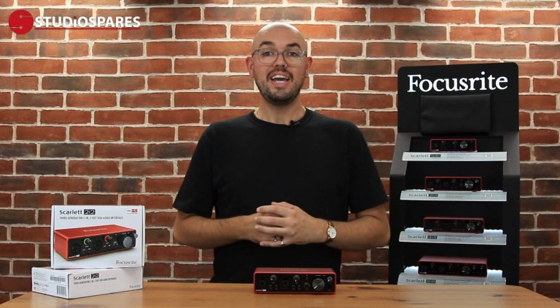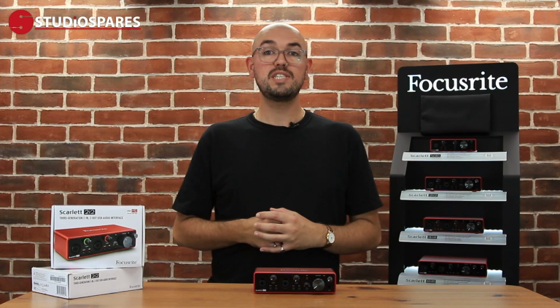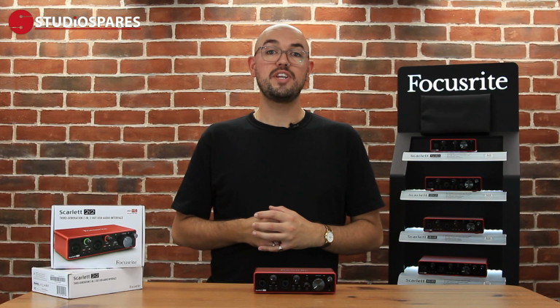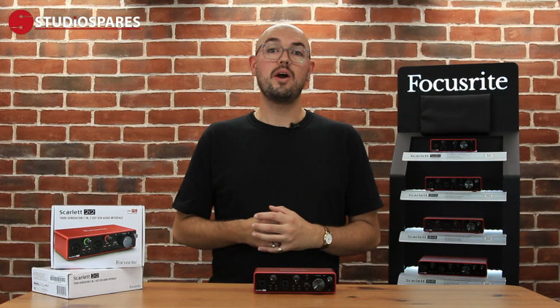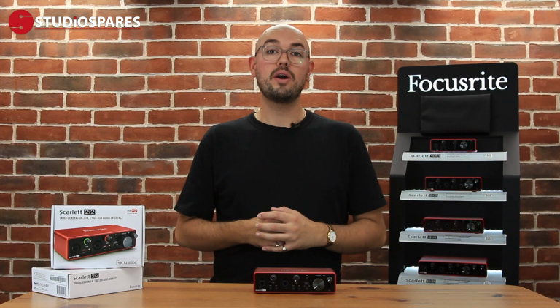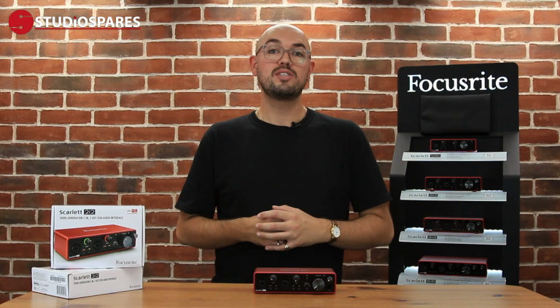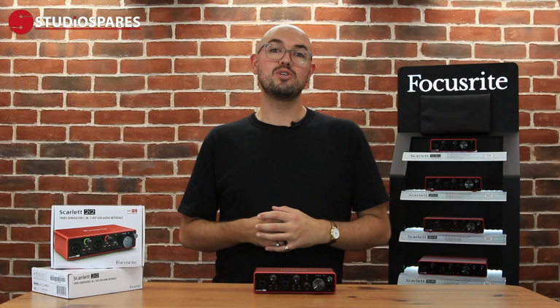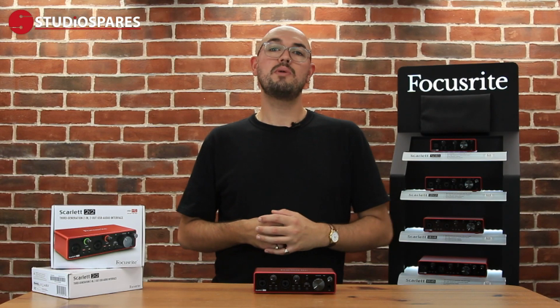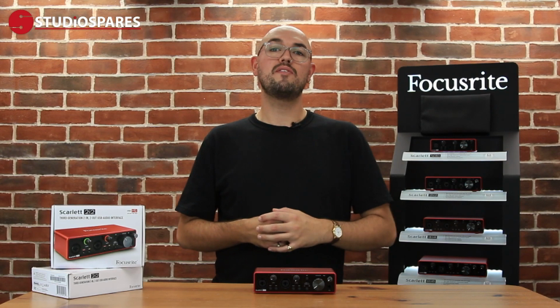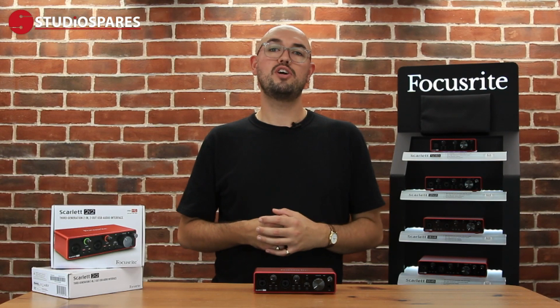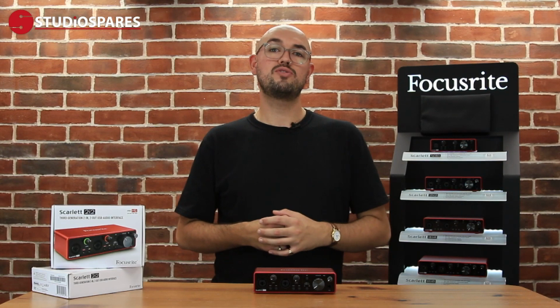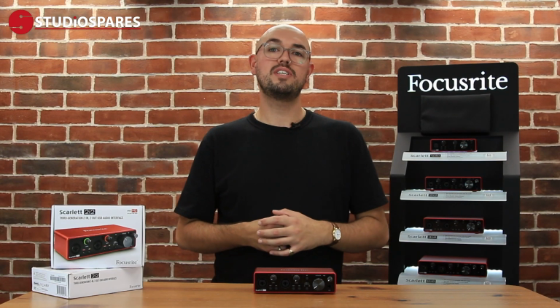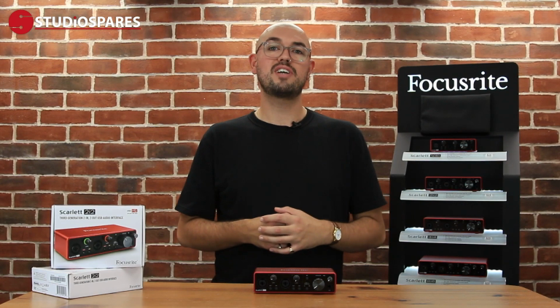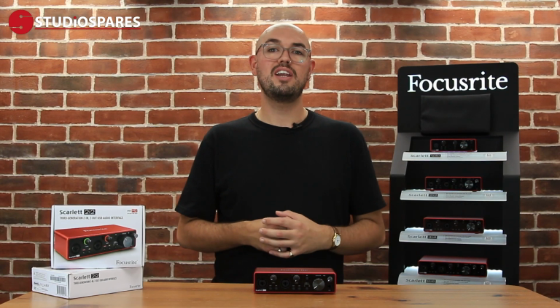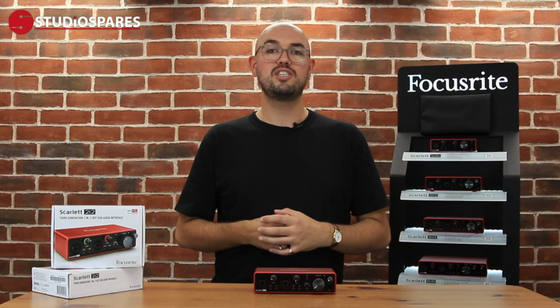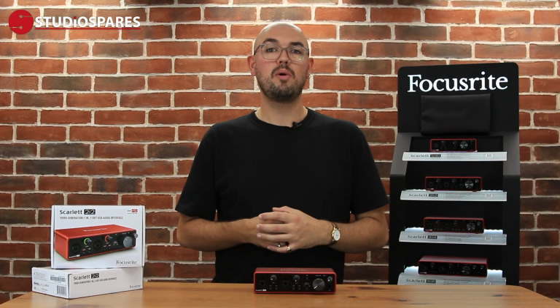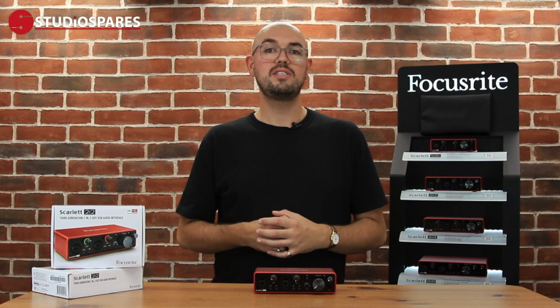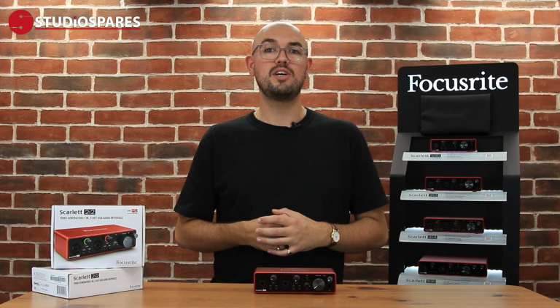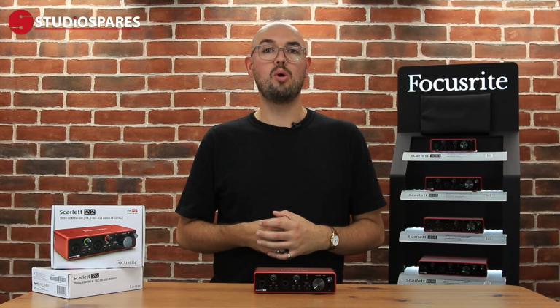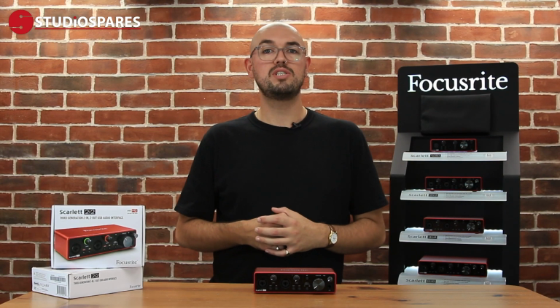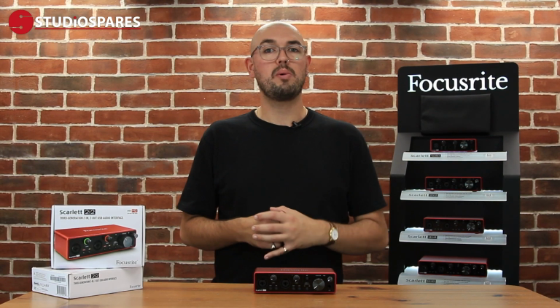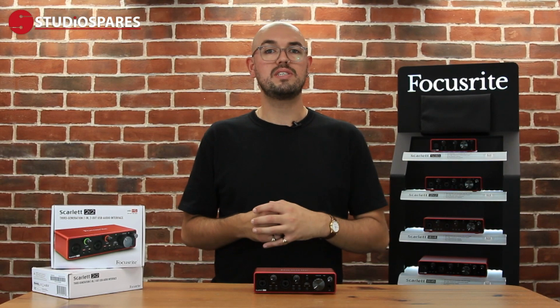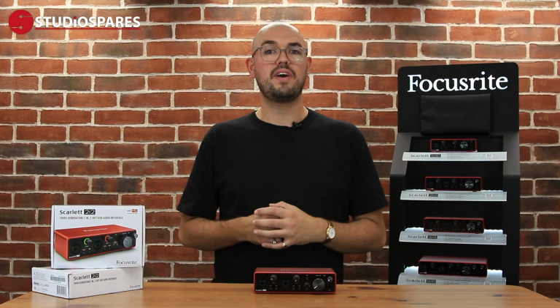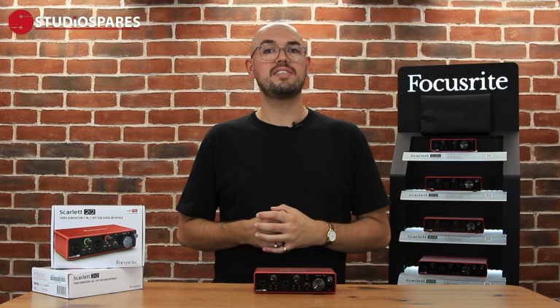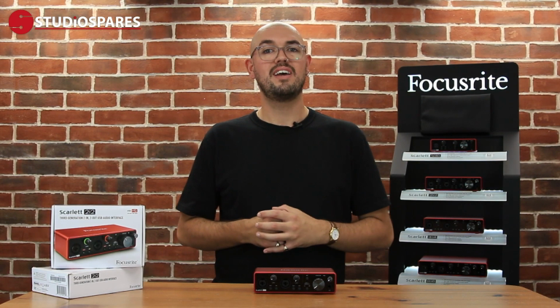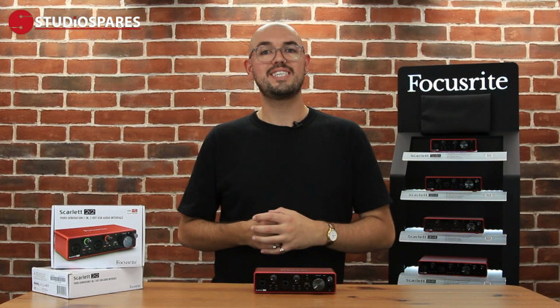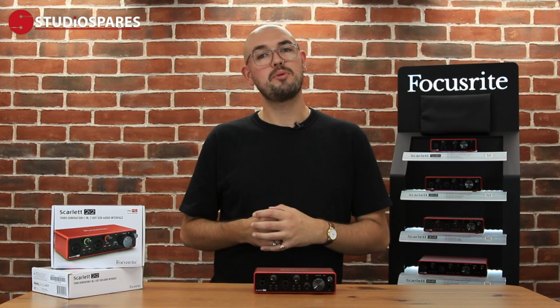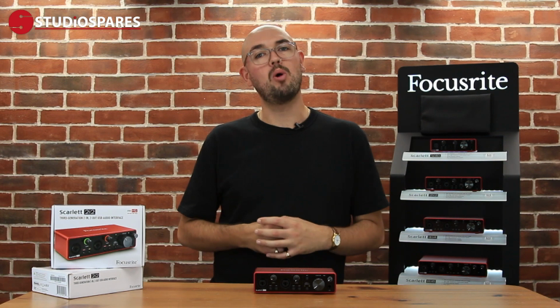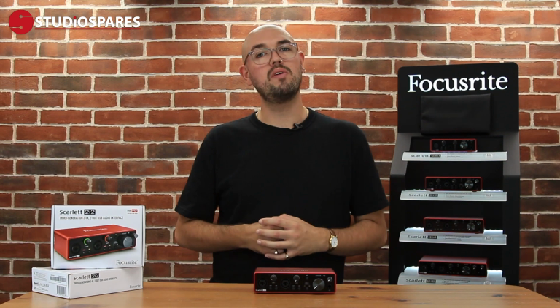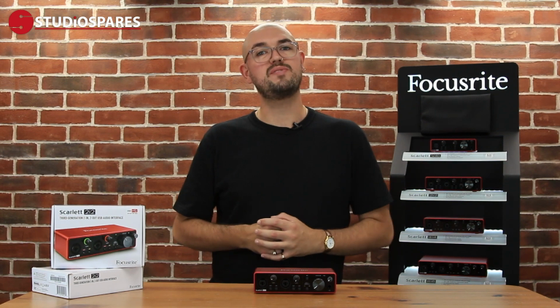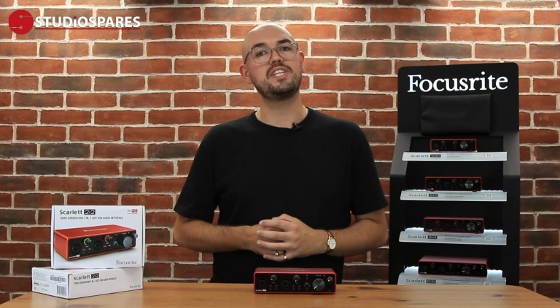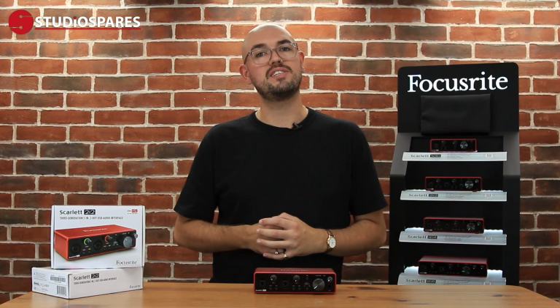In this video I'm going to talk to you about the Focusrite Scarlett 2i2 audio interface and tell you about all of its features.